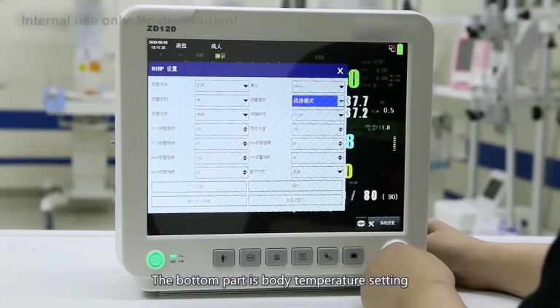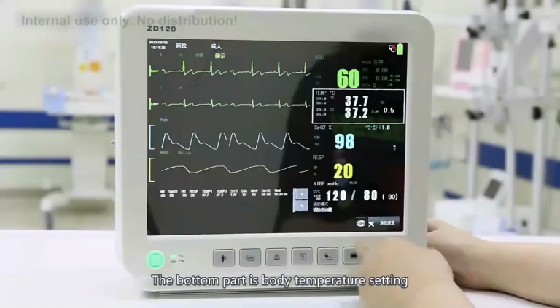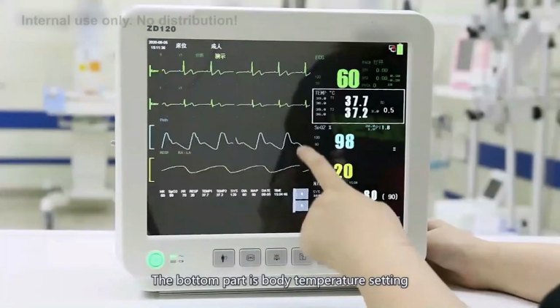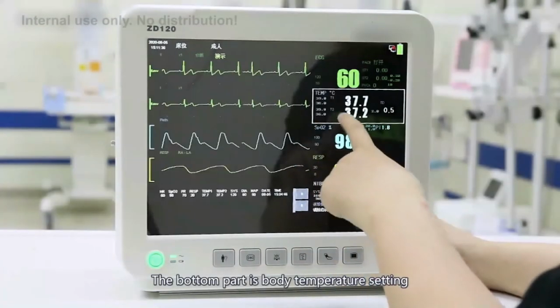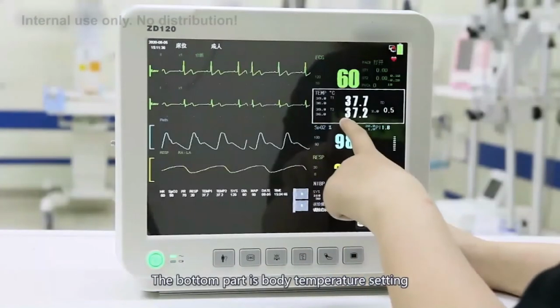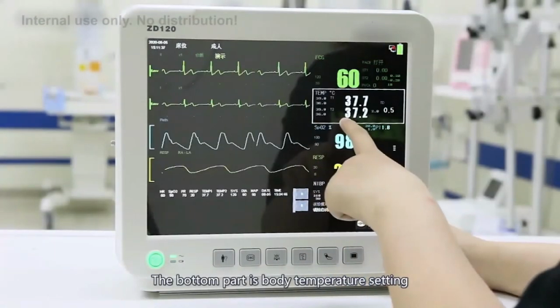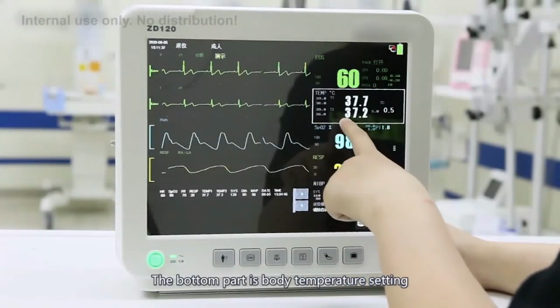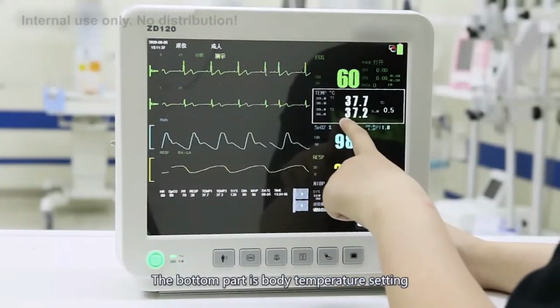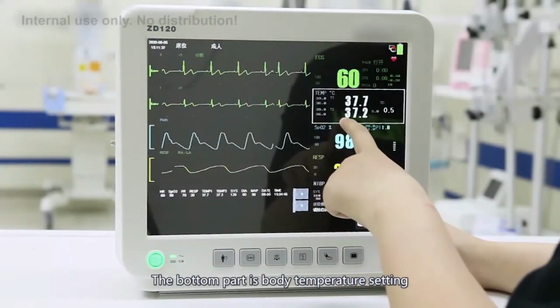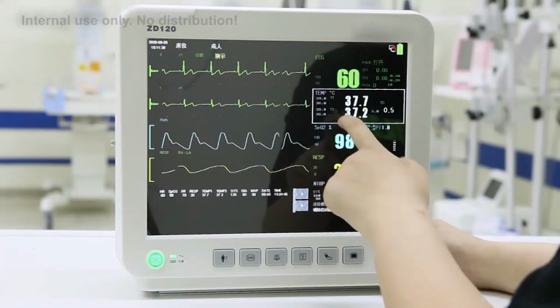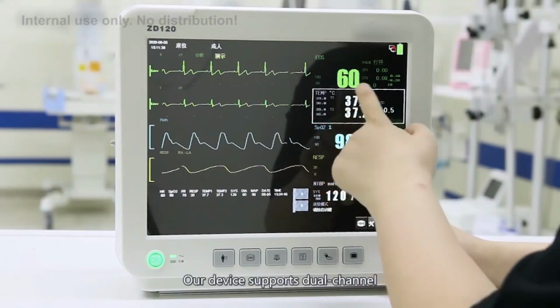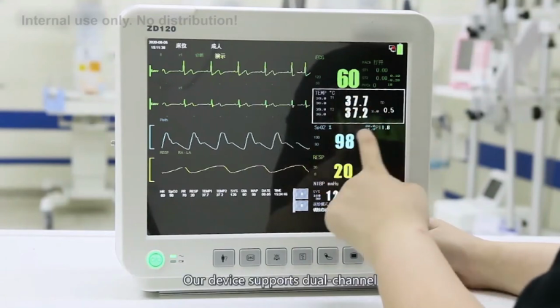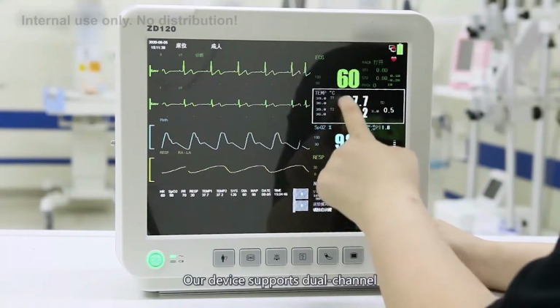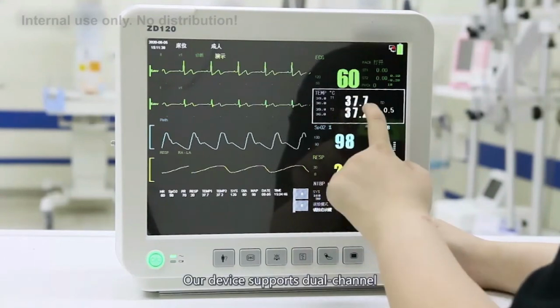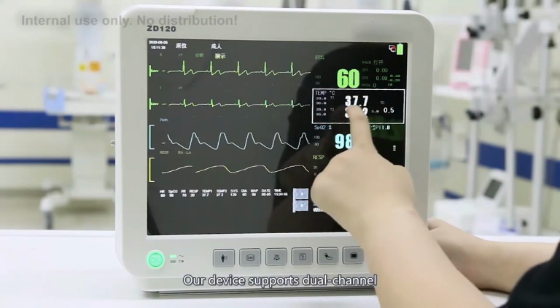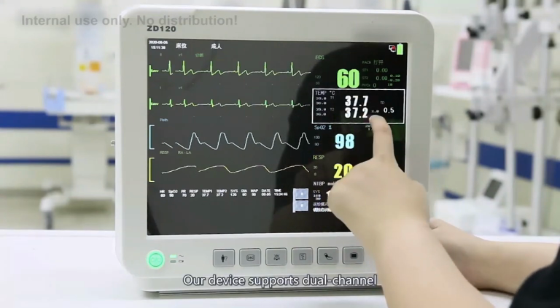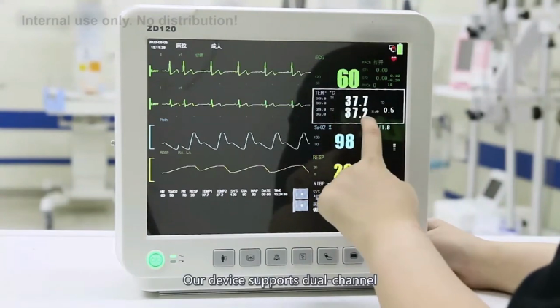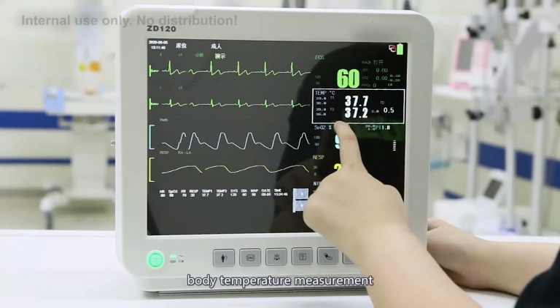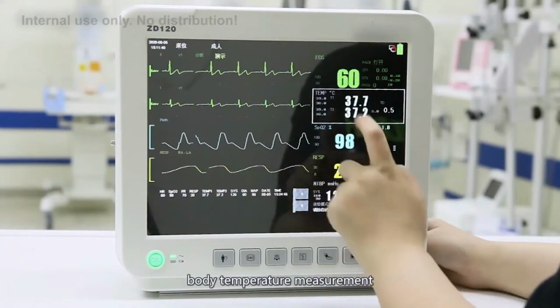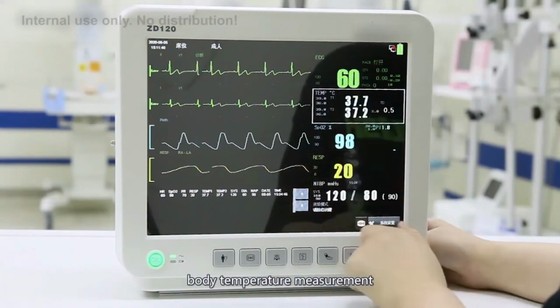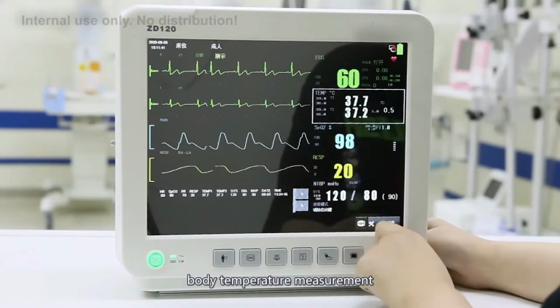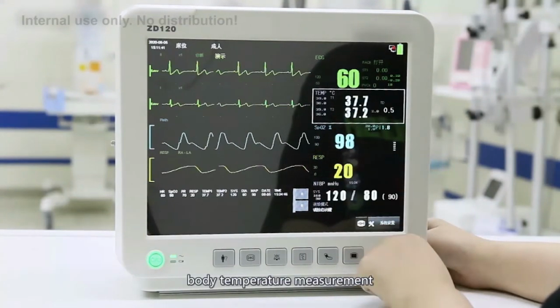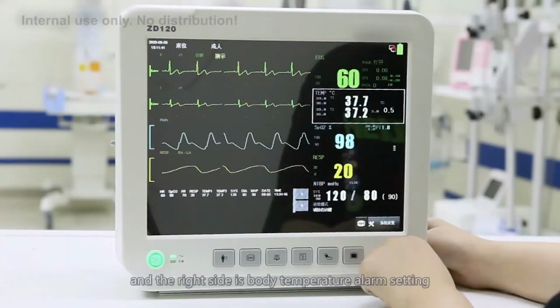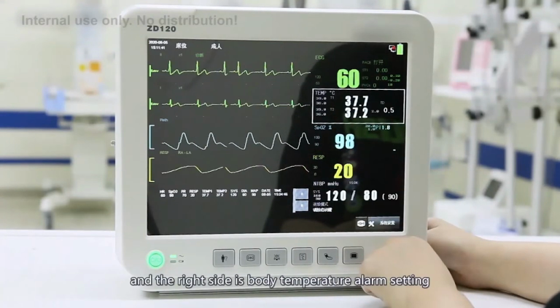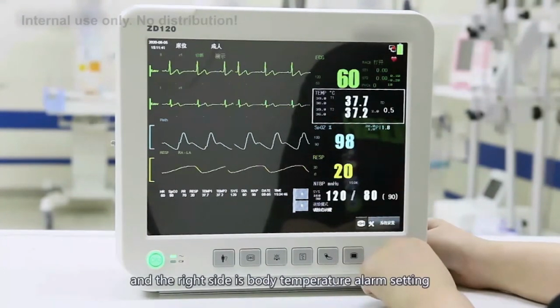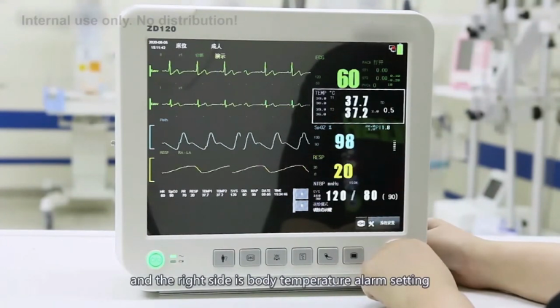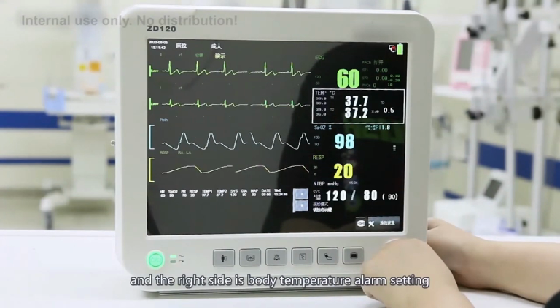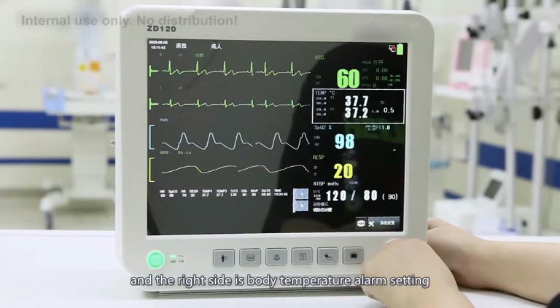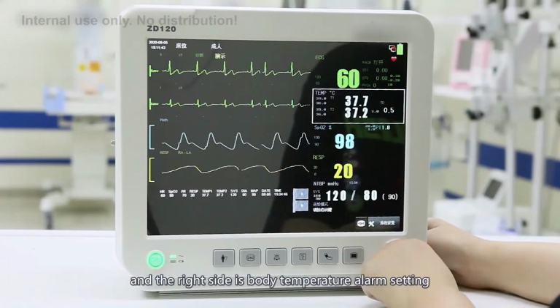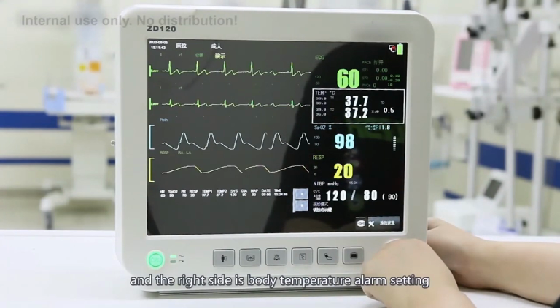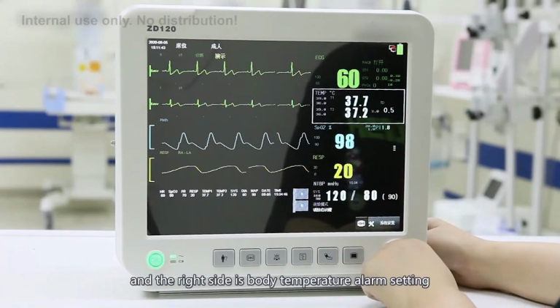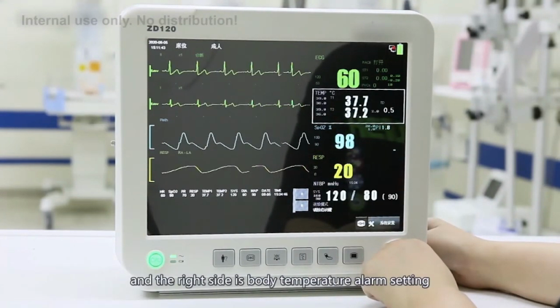The bottom part is the body temperature setting. The device supports dual-channel body temperature measurement. On the right side are the body temperature alarm settings.